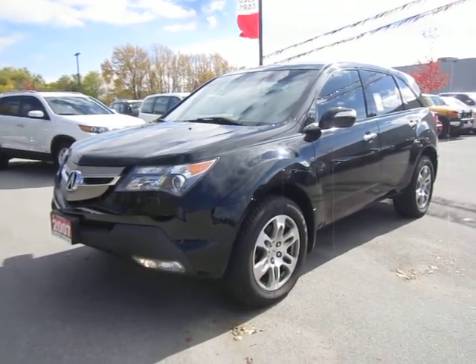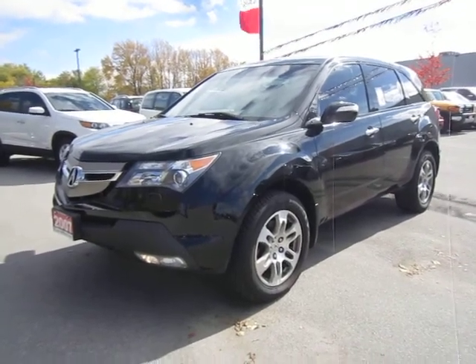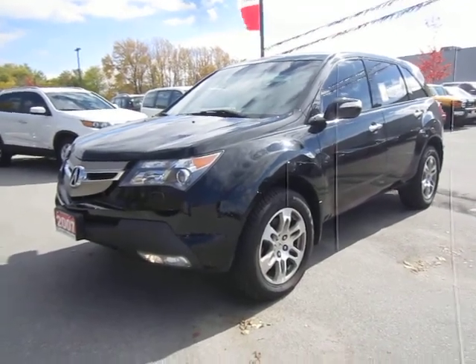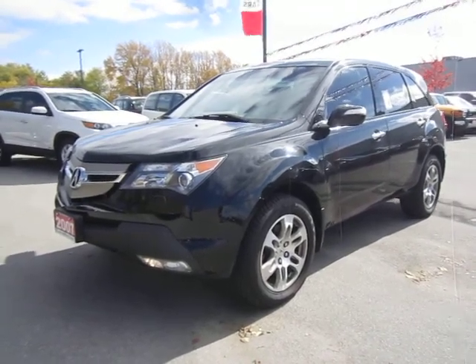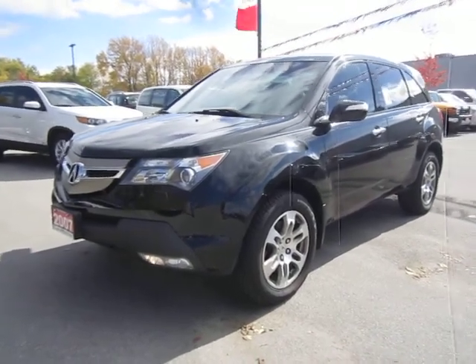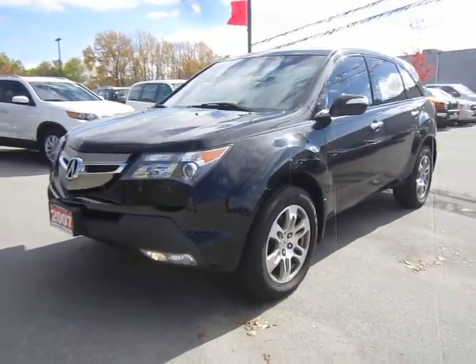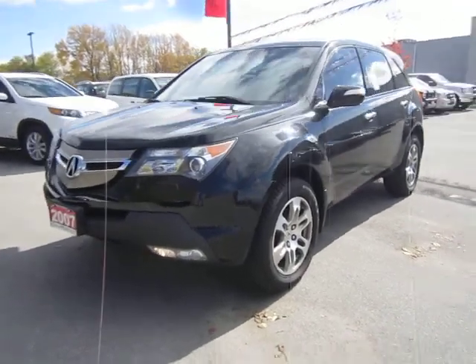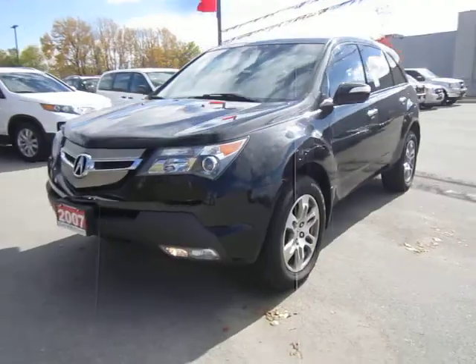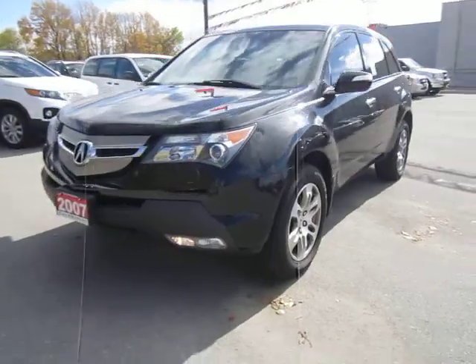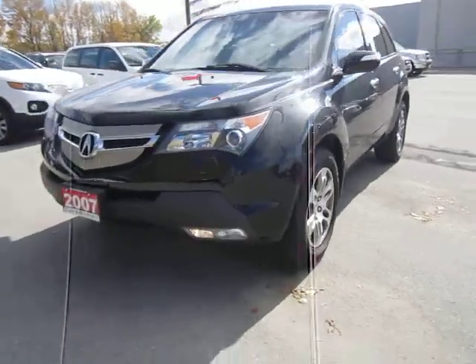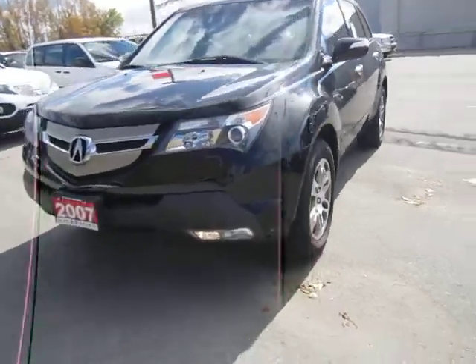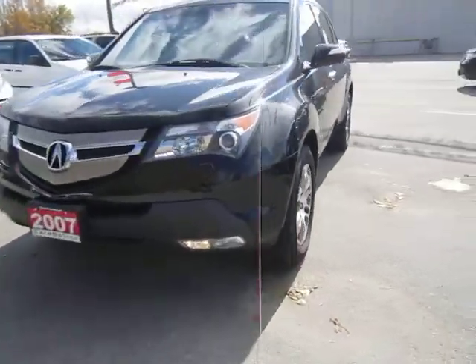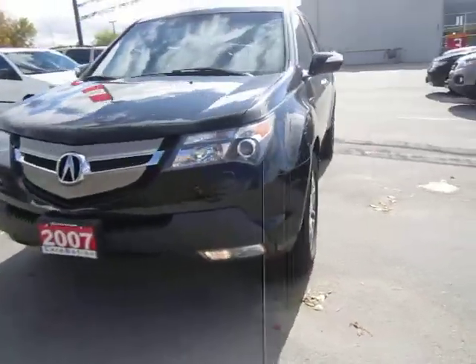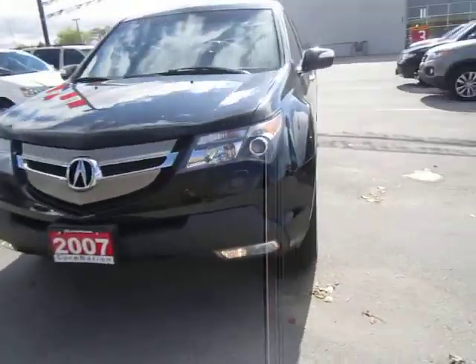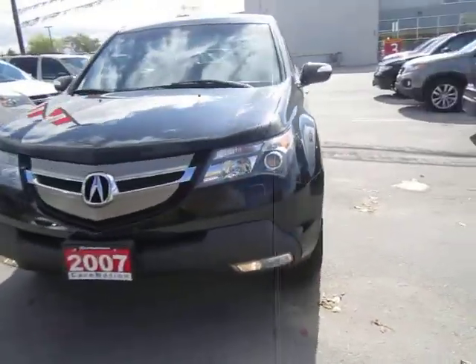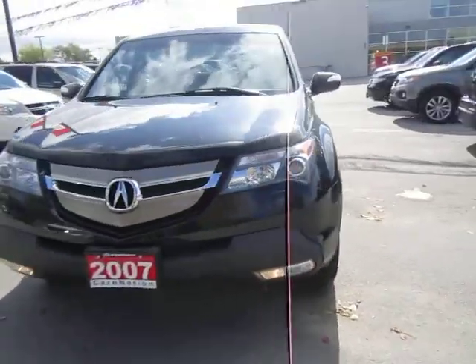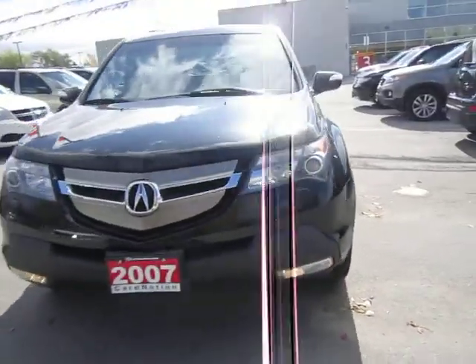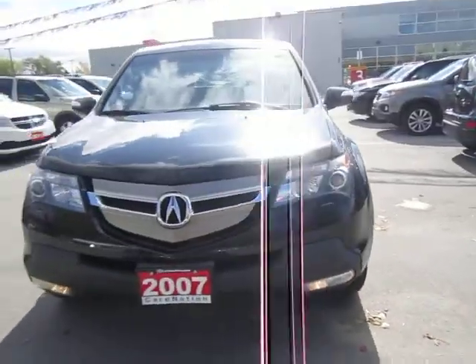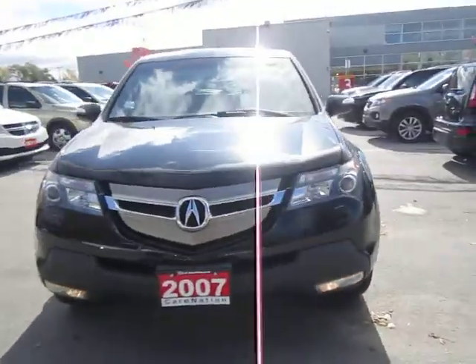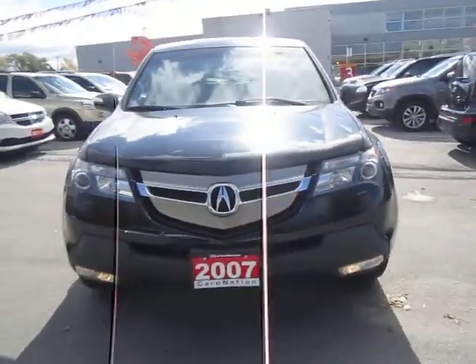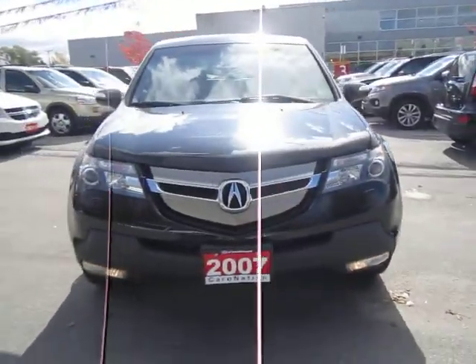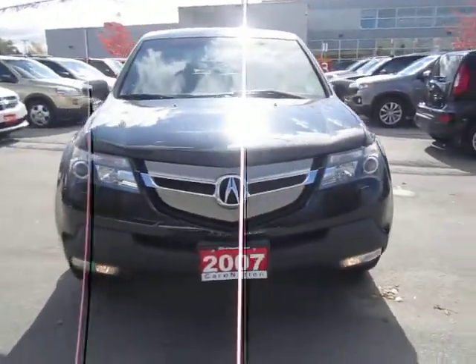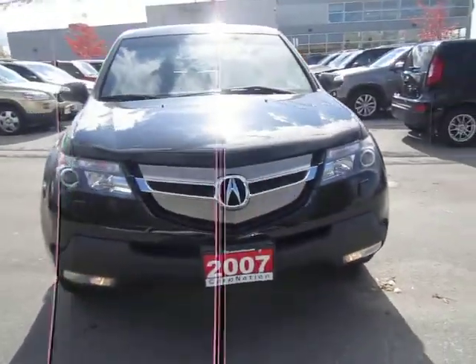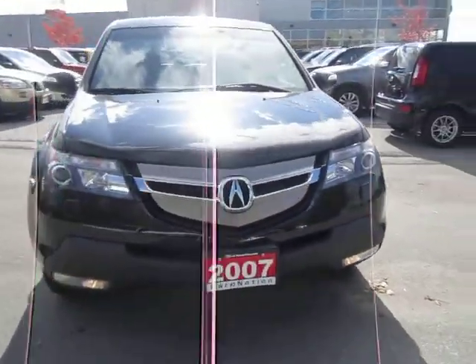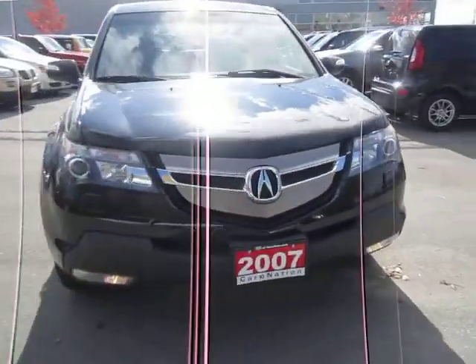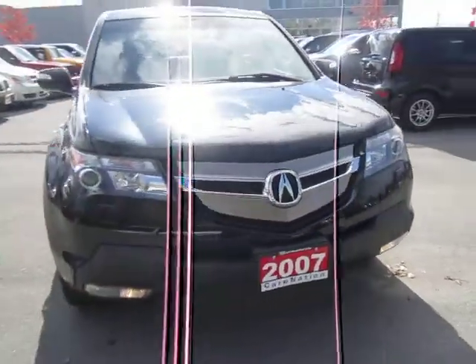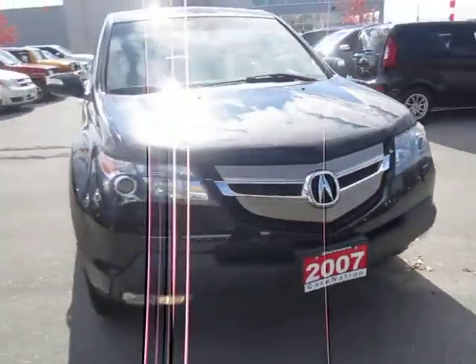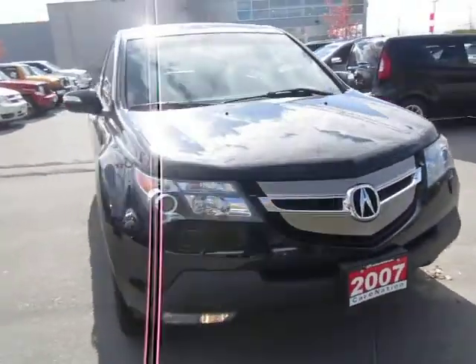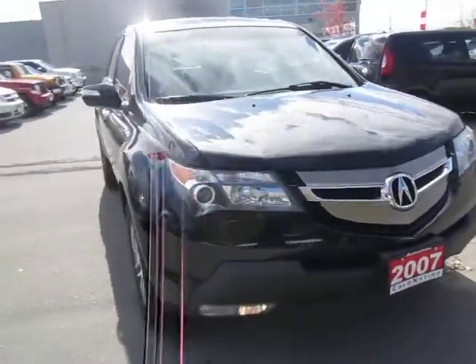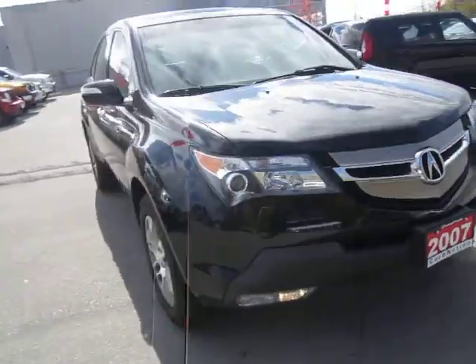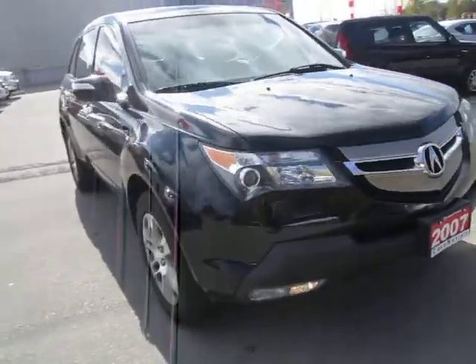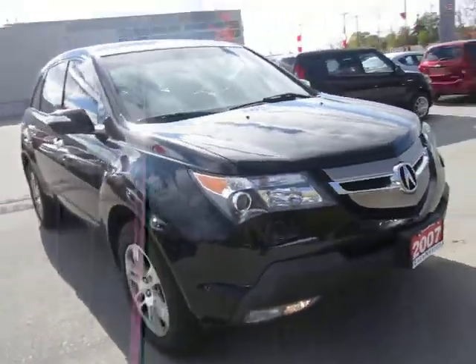Hello everyone, Matt back at you here from Kia of Hamilton to show you some more of our used car inventory.